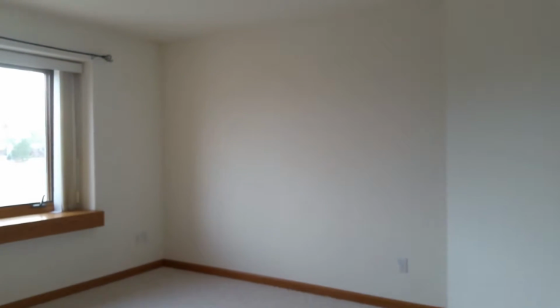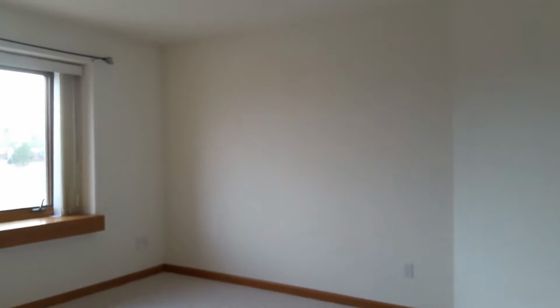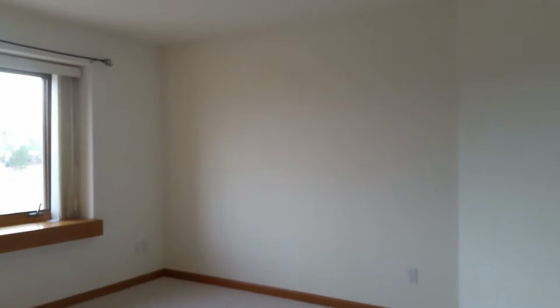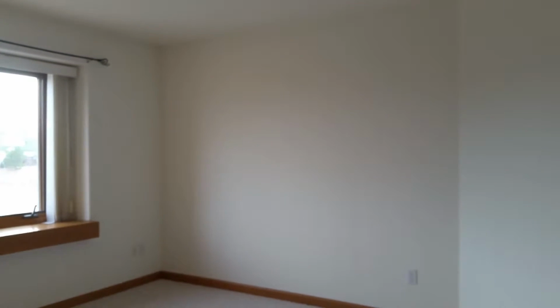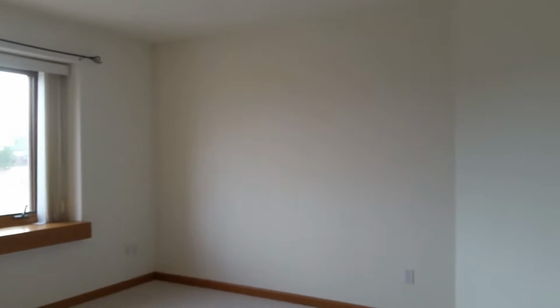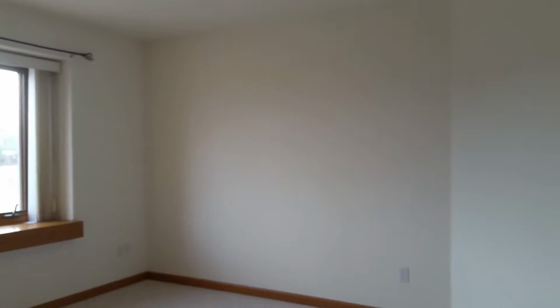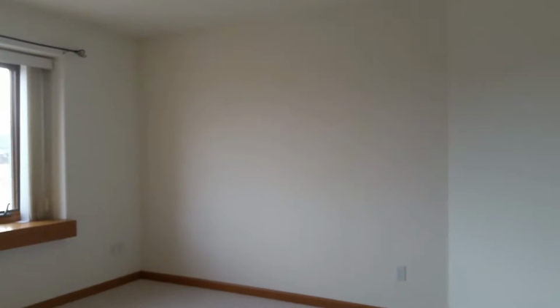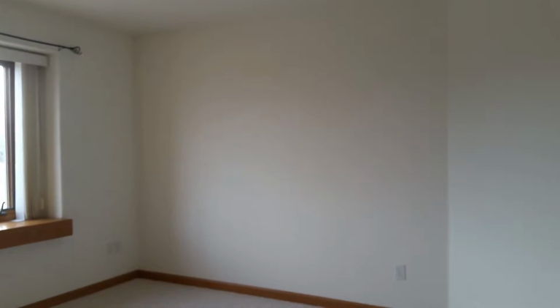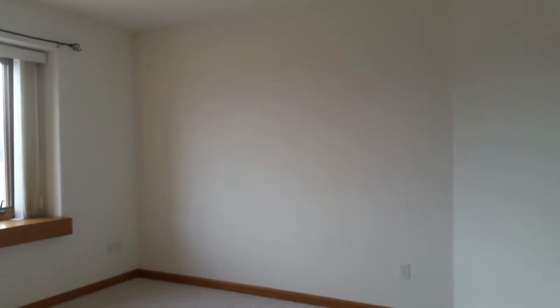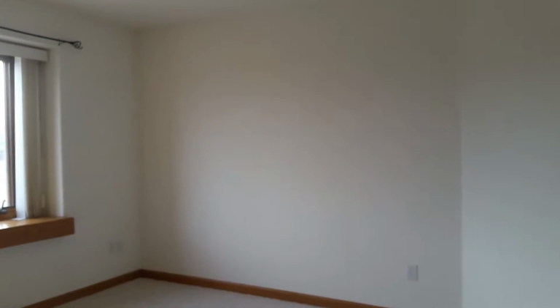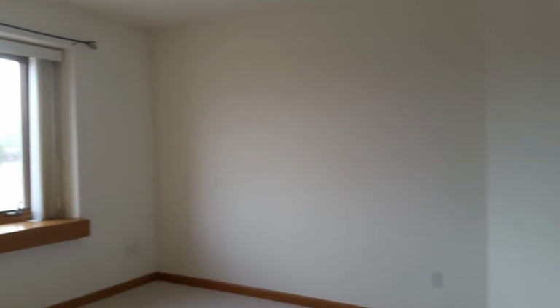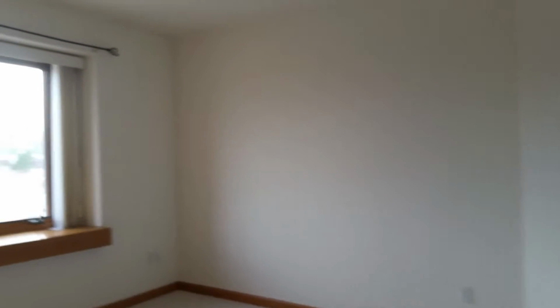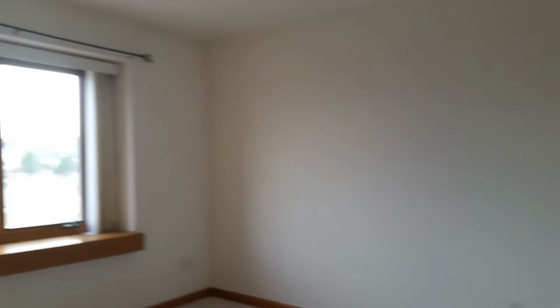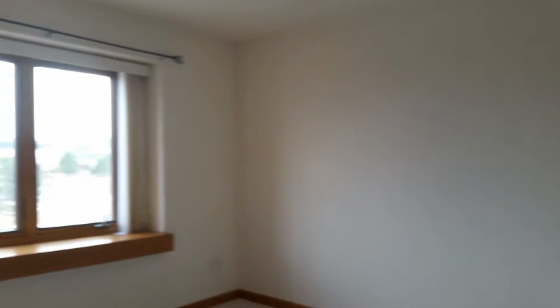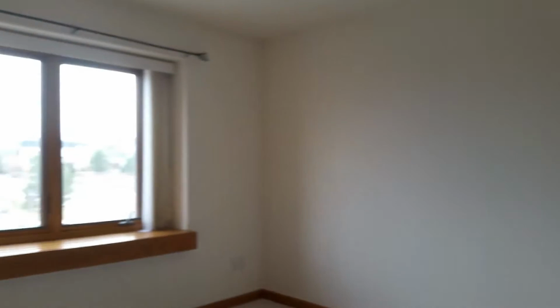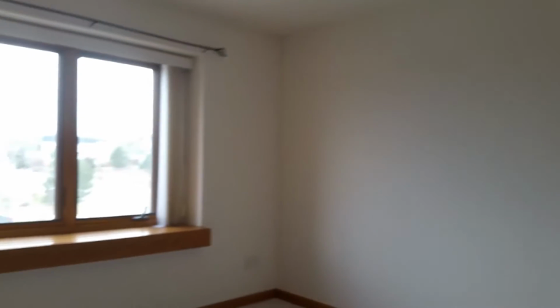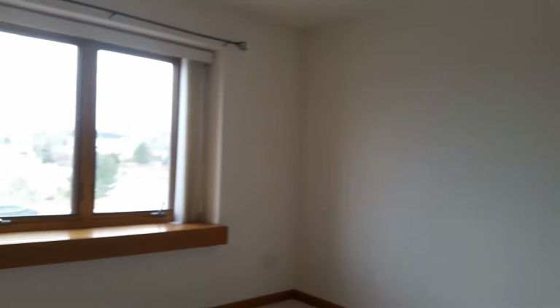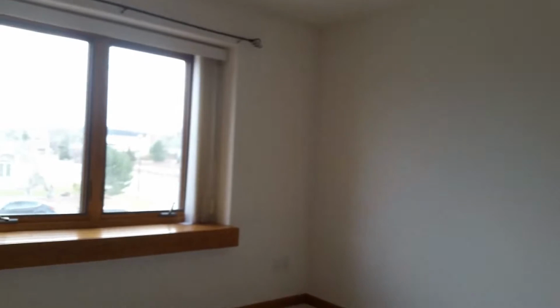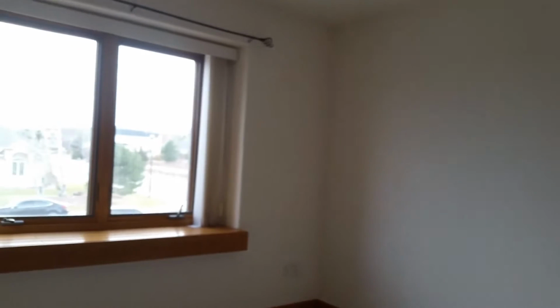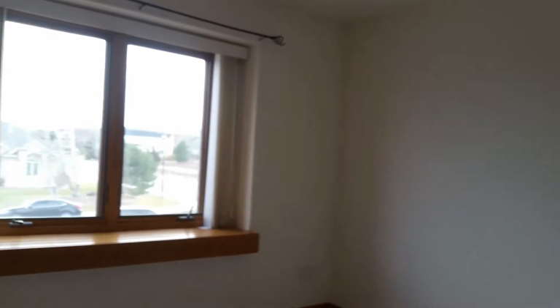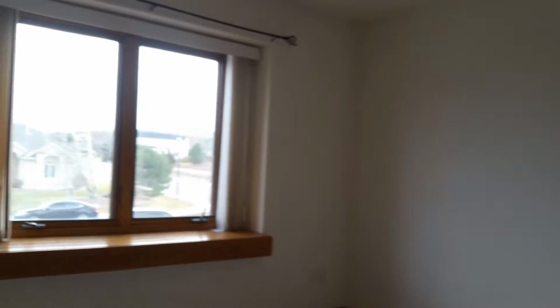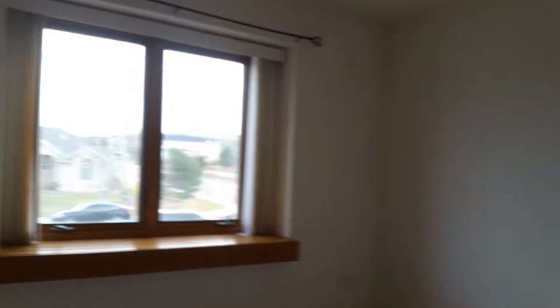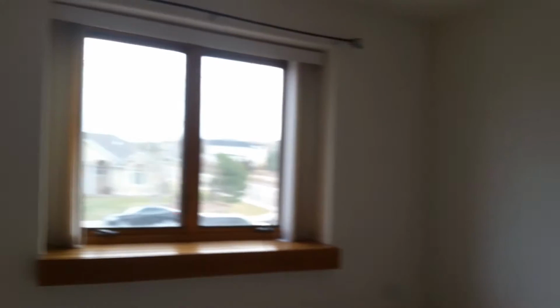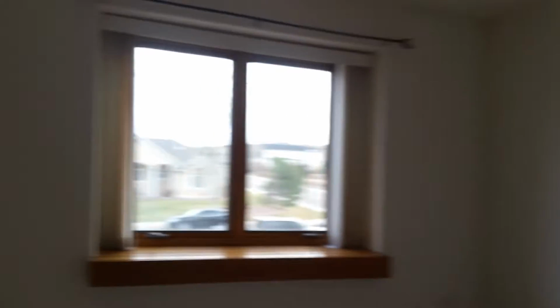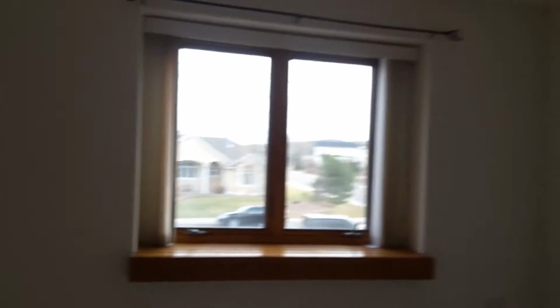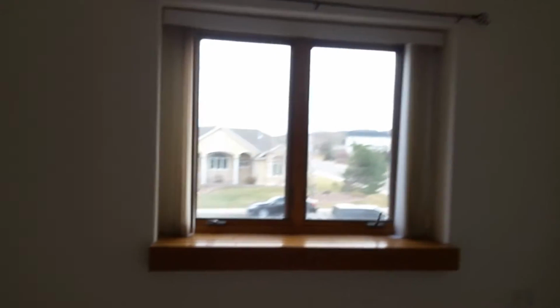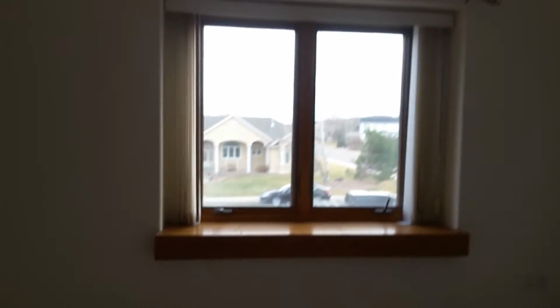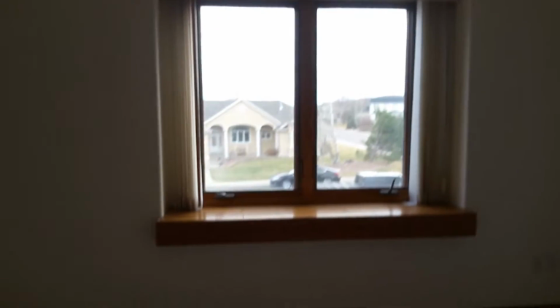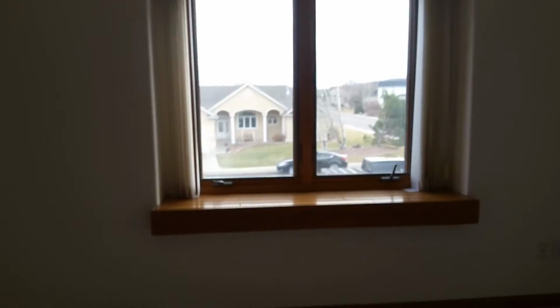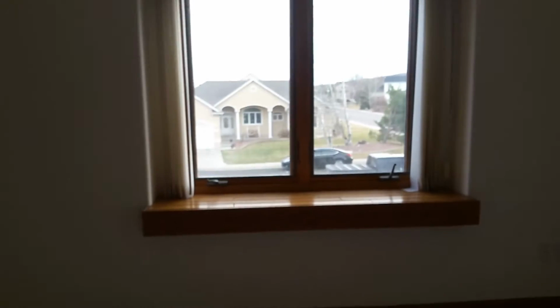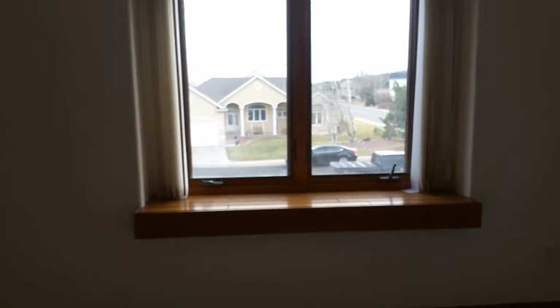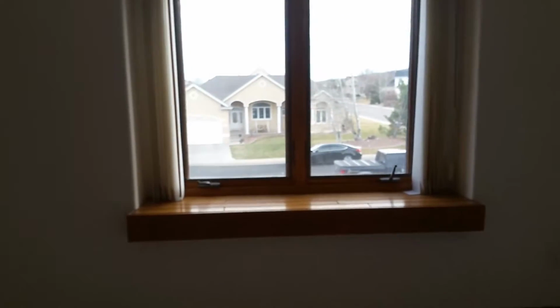There's a big bedroom with a window seat.